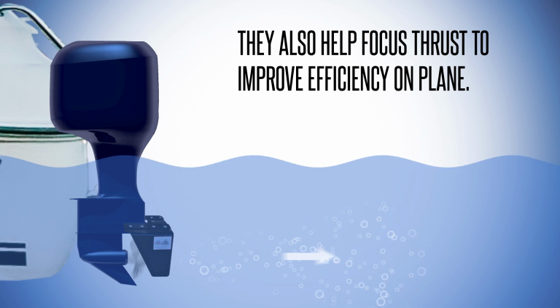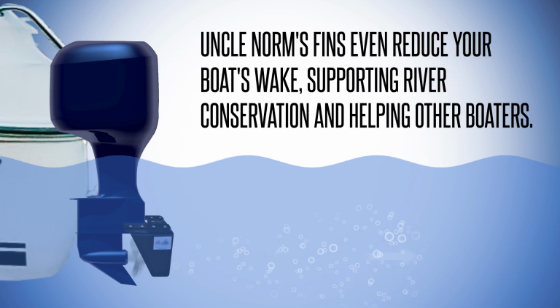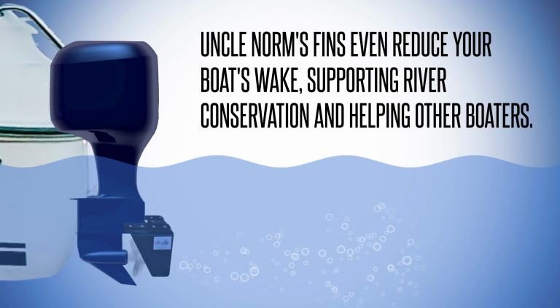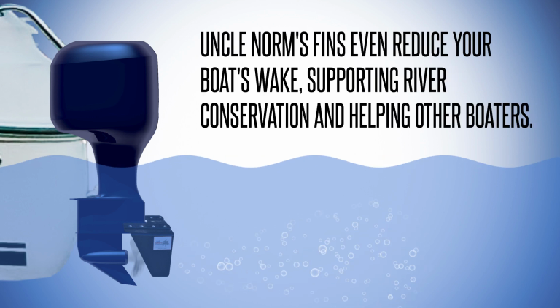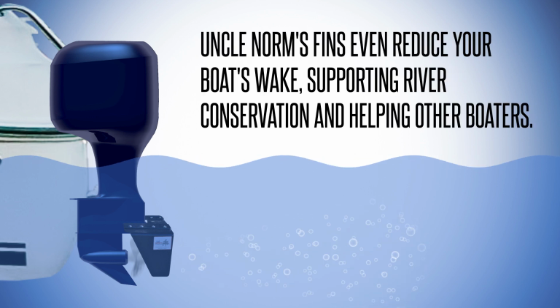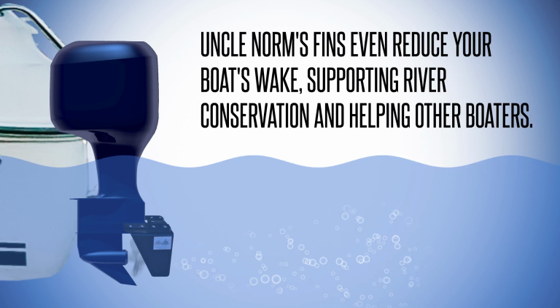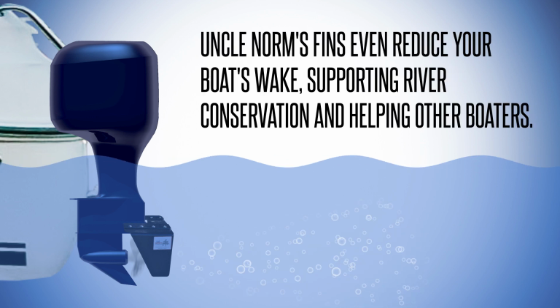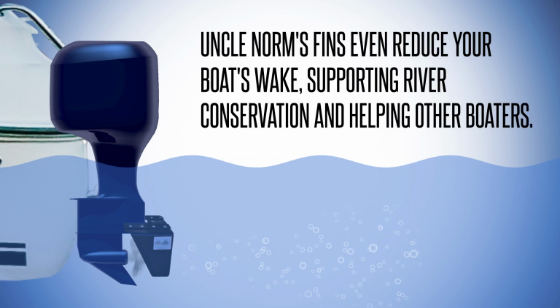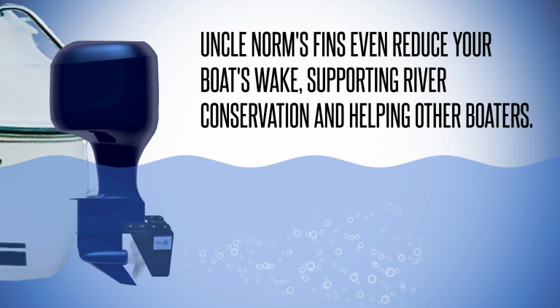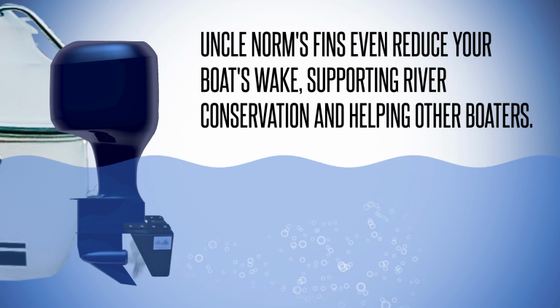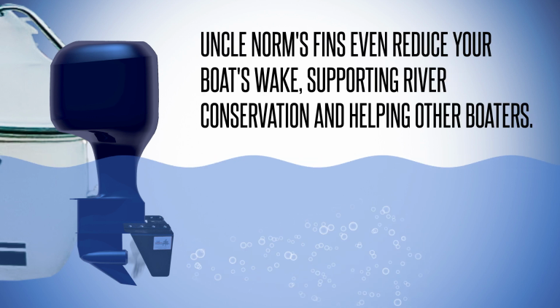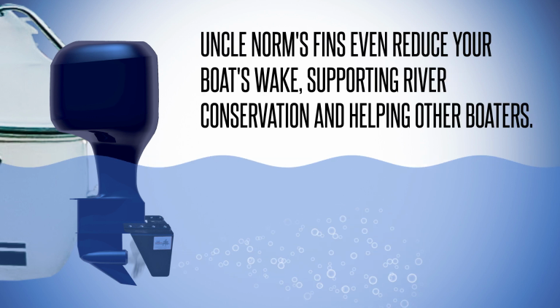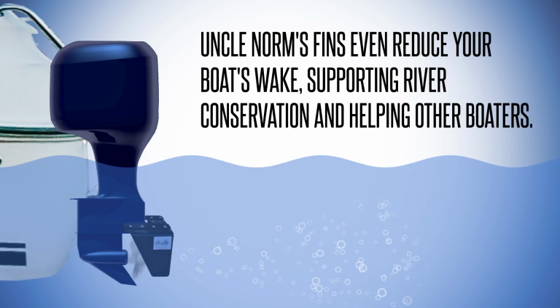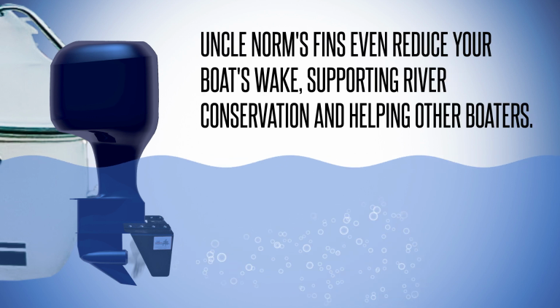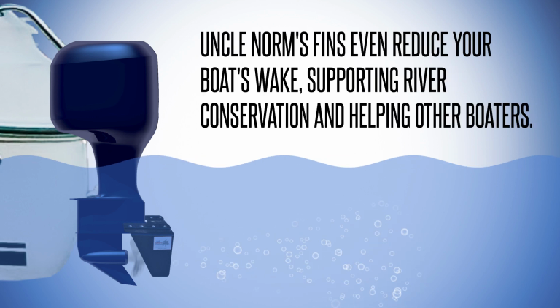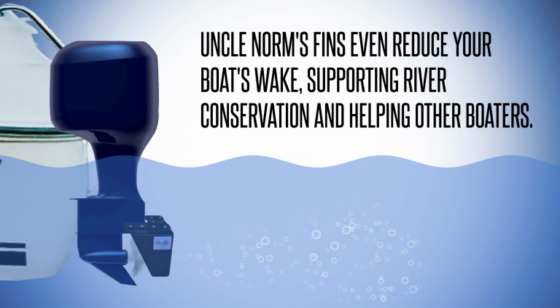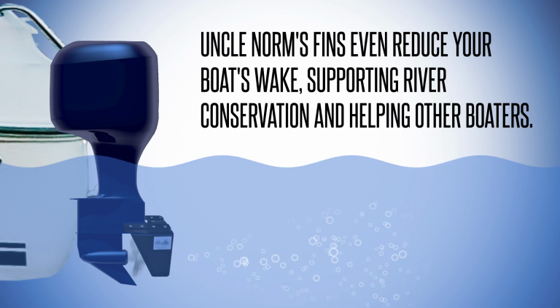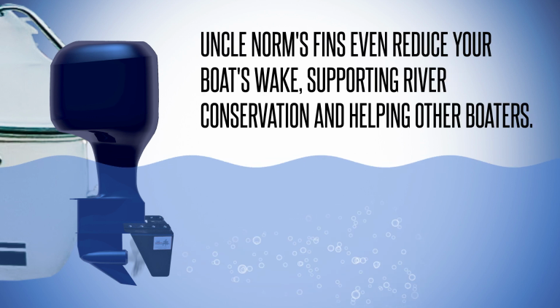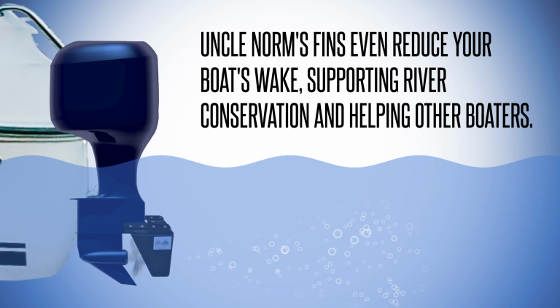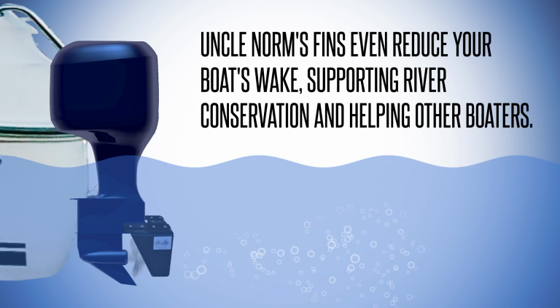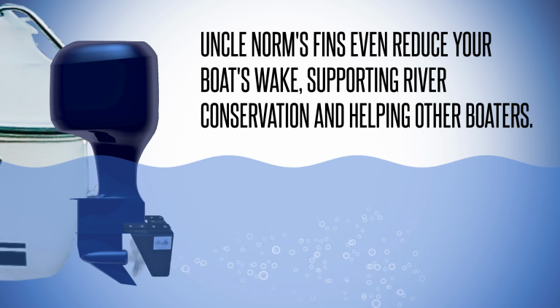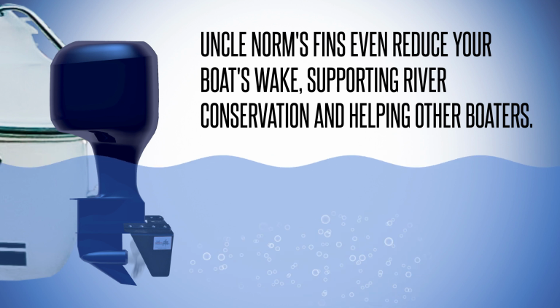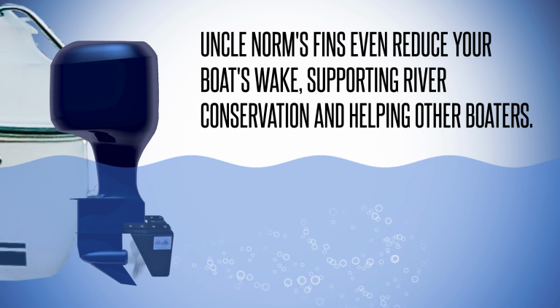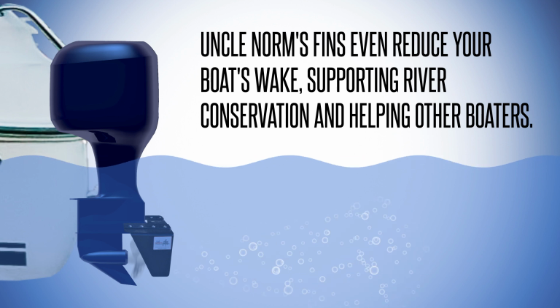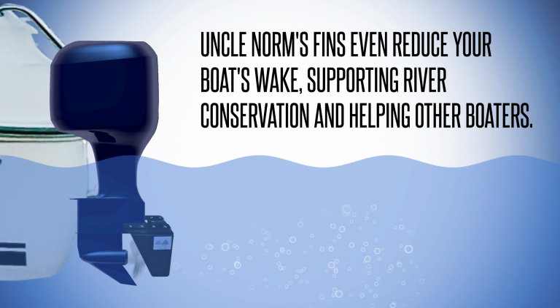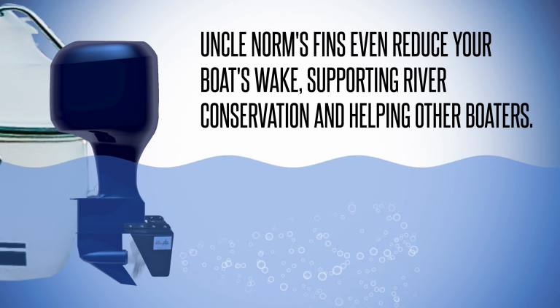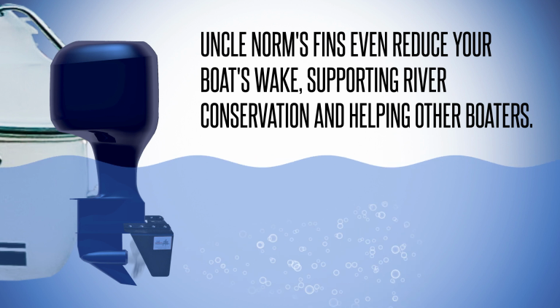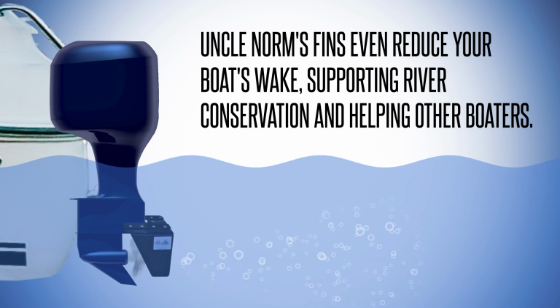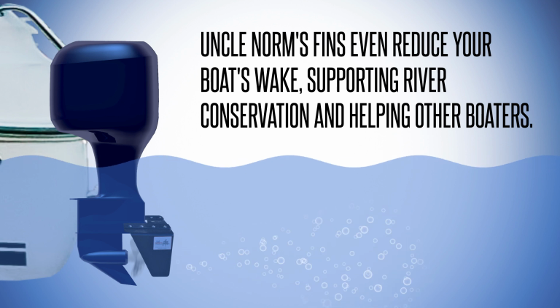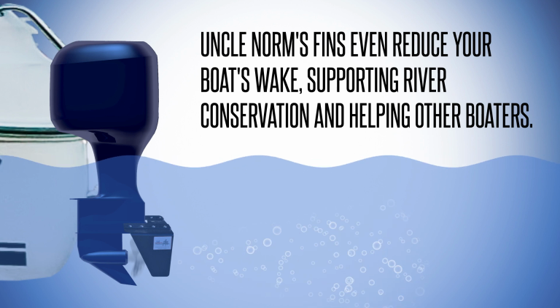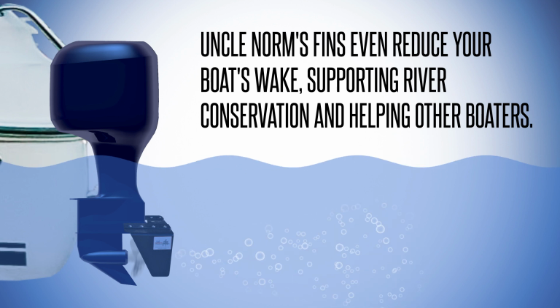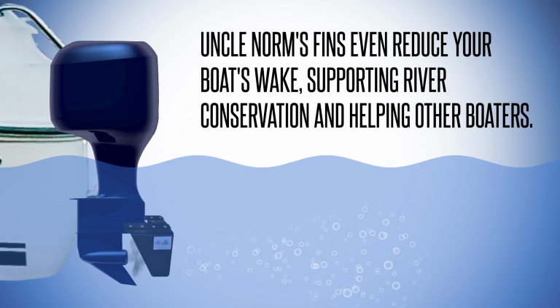Uncle Norm's fins even reduce your boat's wake, supporting river conservation and helping other boaters.